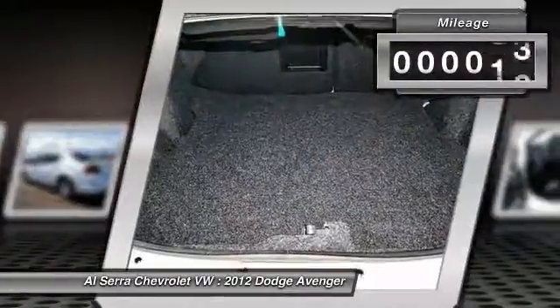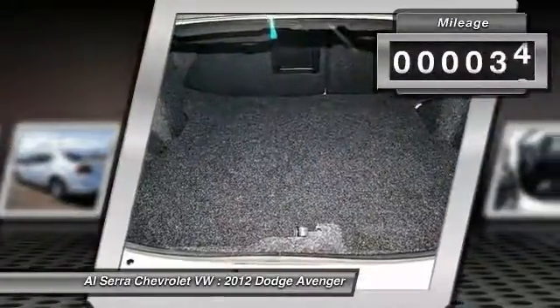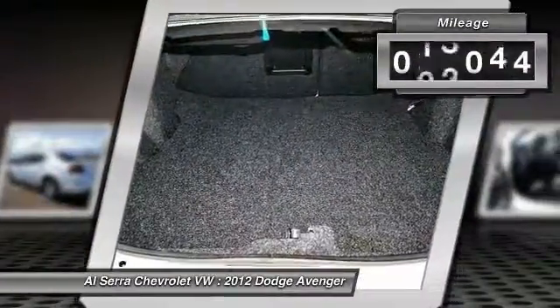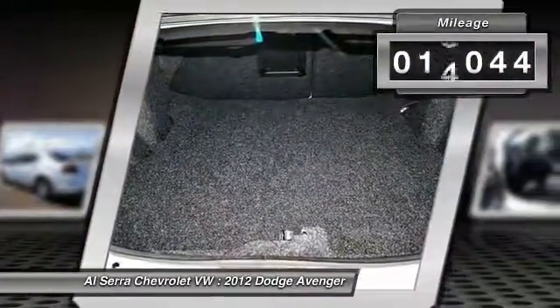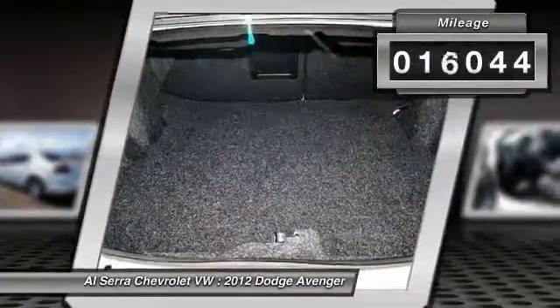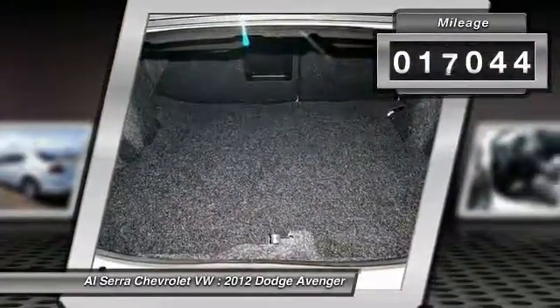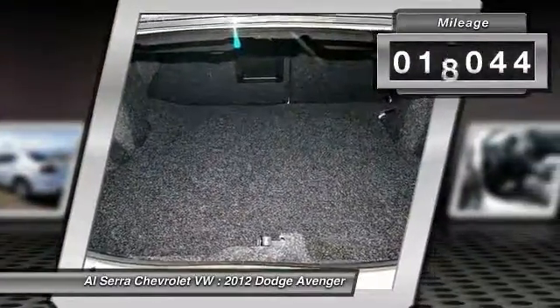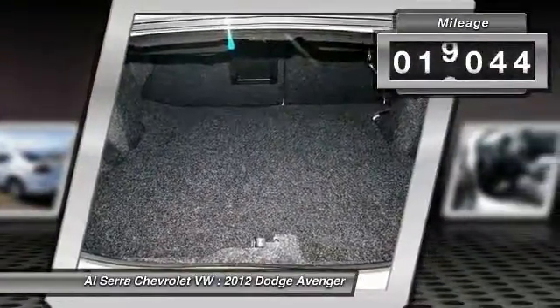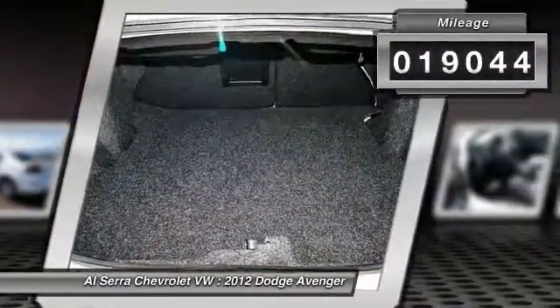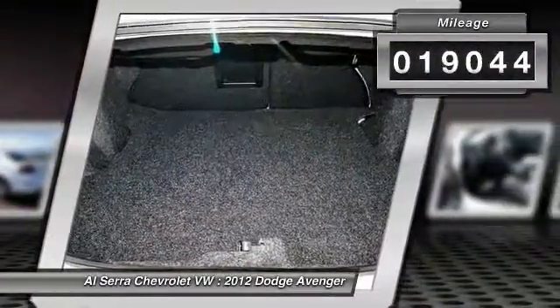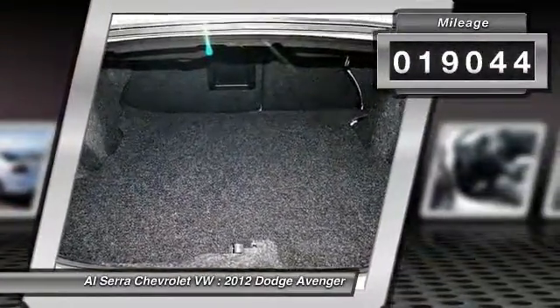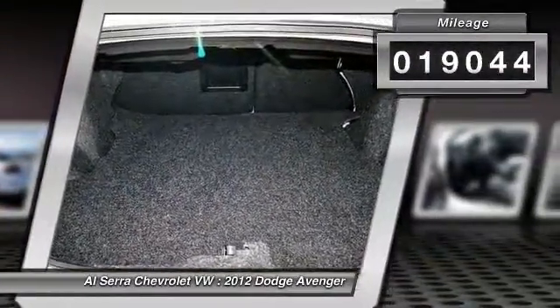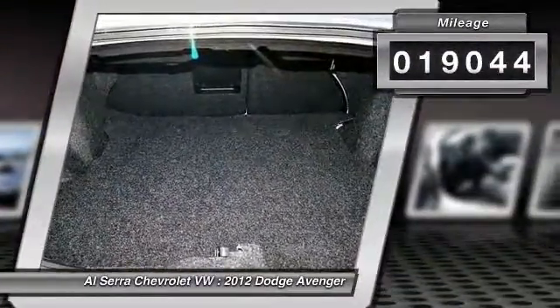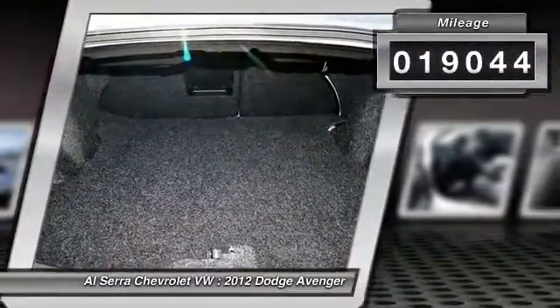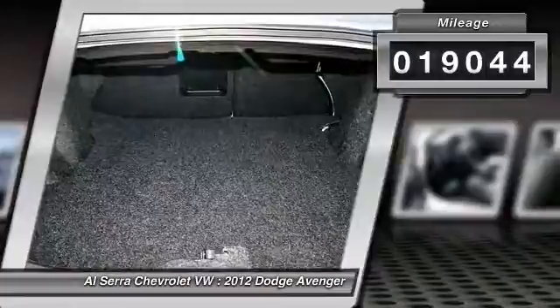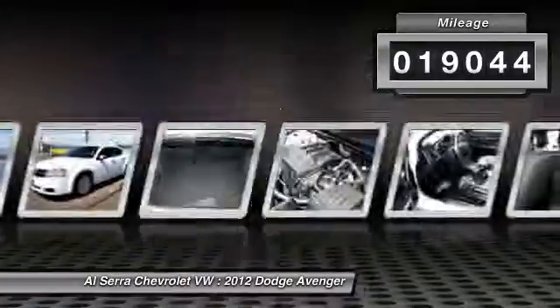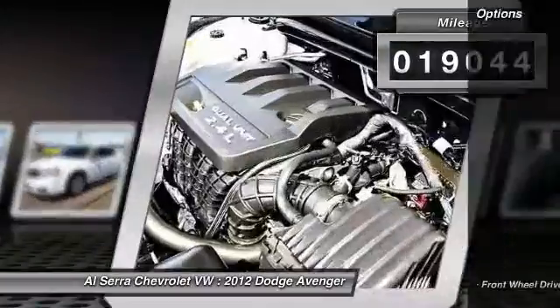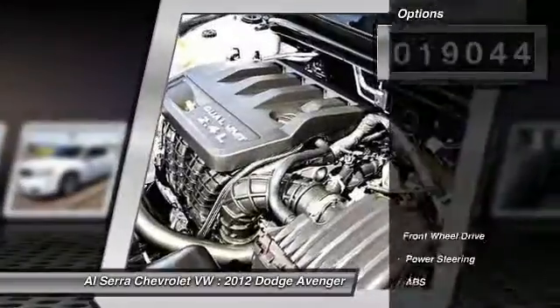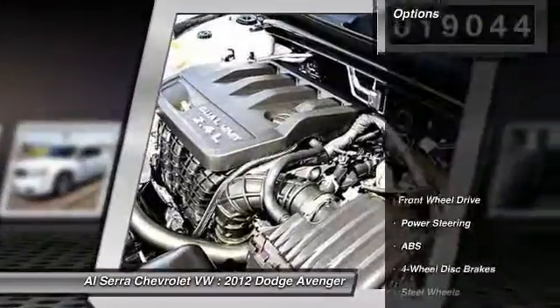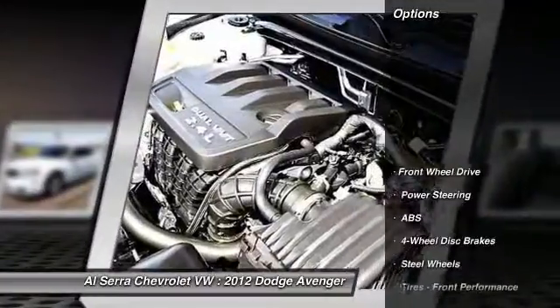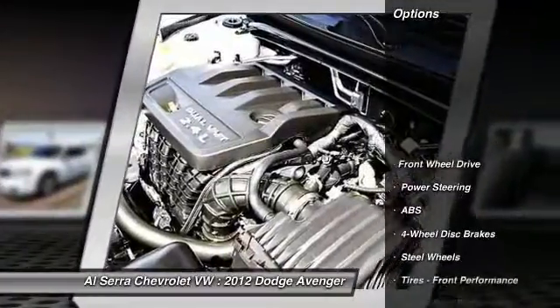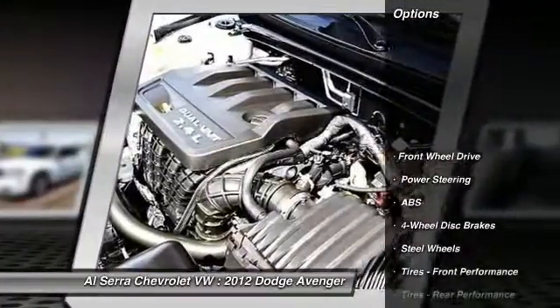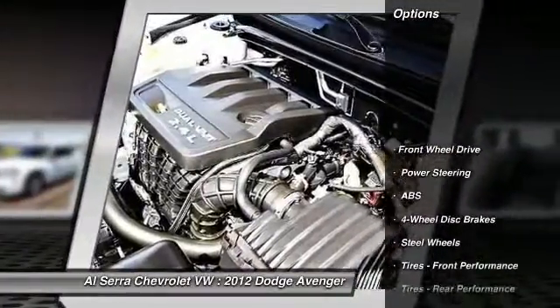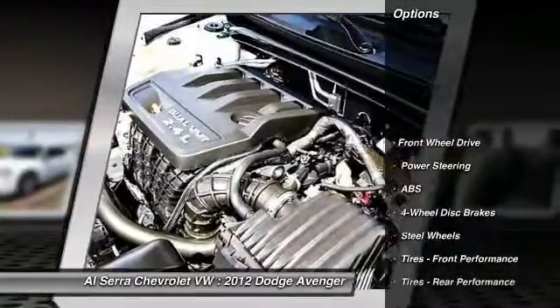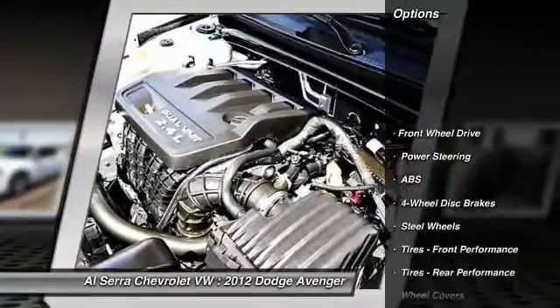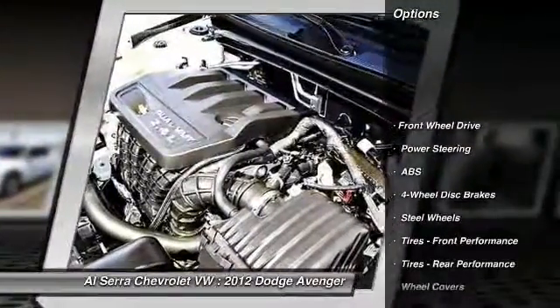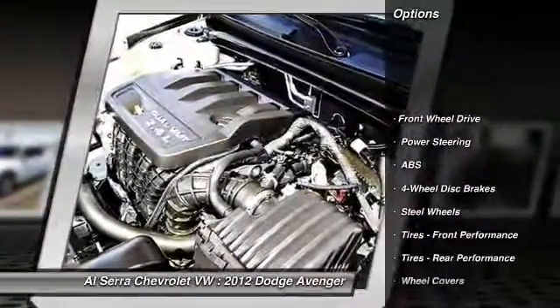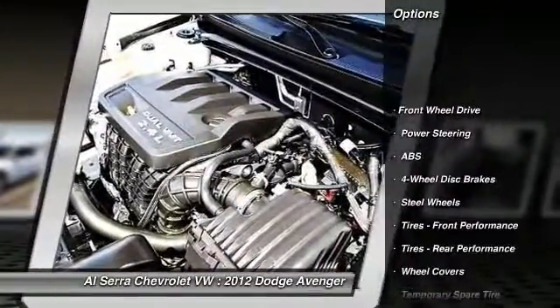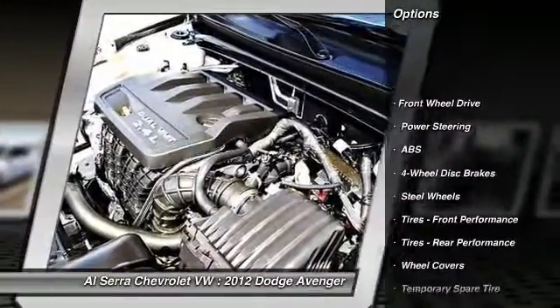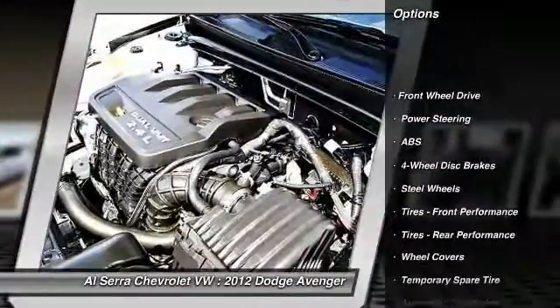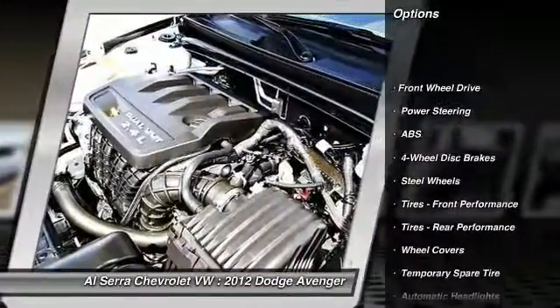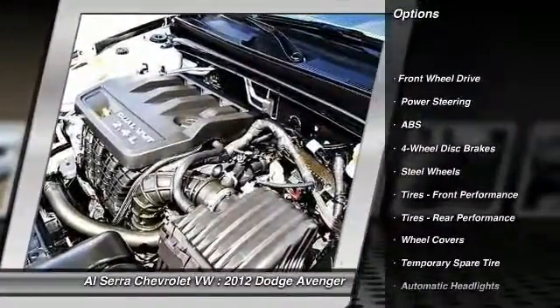This vehicle has less than 20,000 miles. Here are some of this vehicle's great options: stability control.